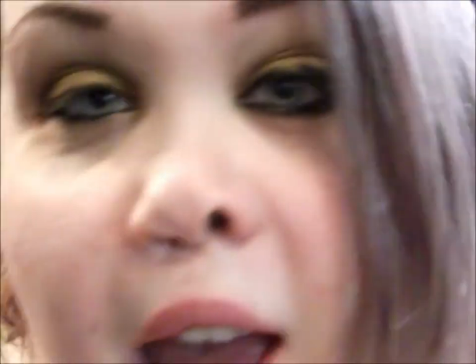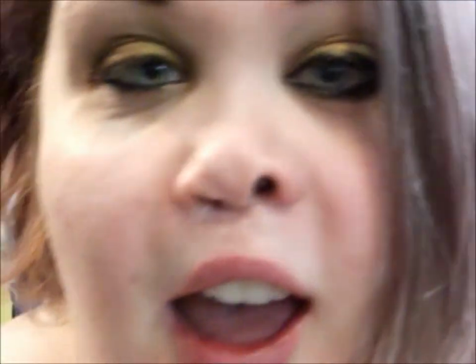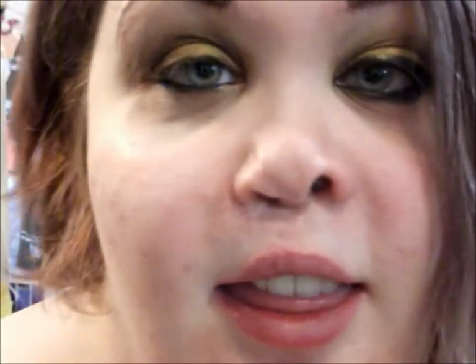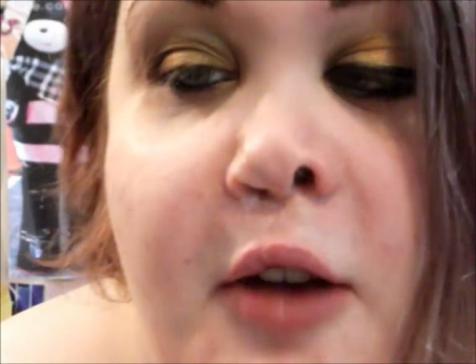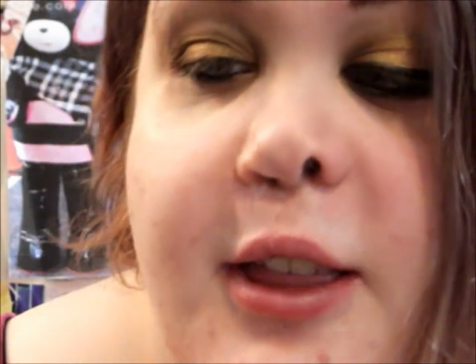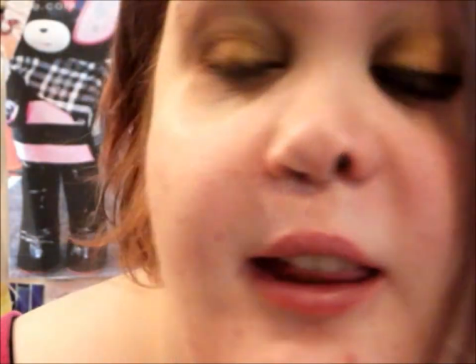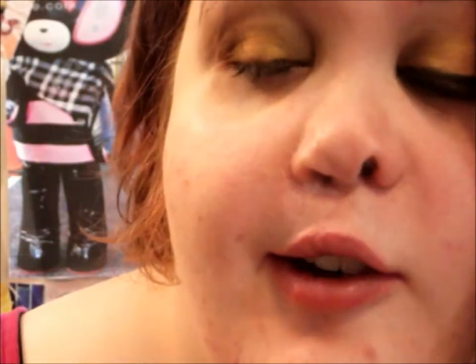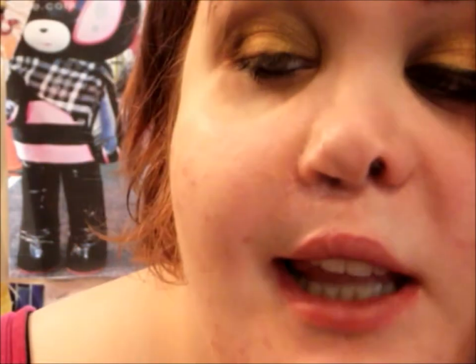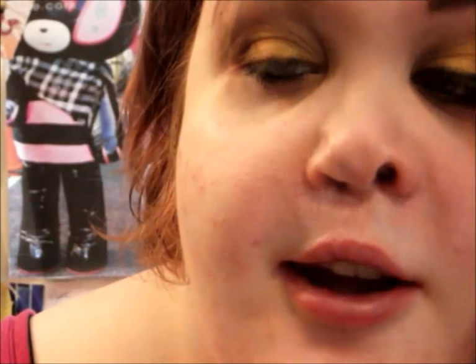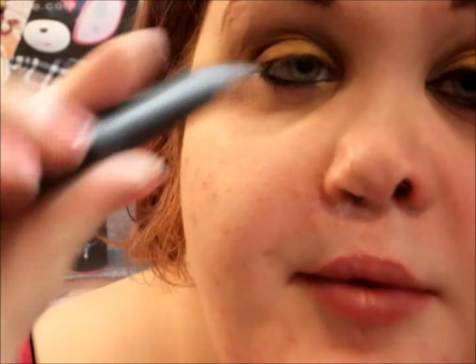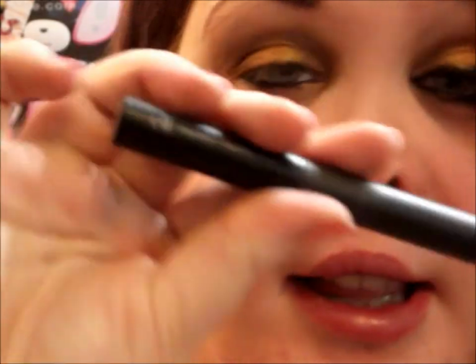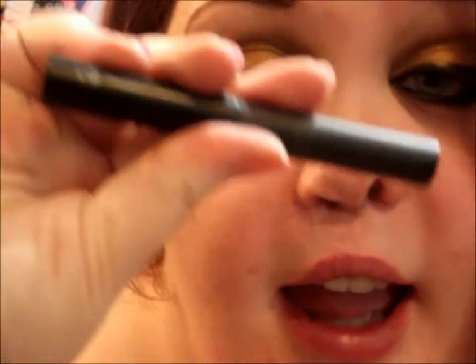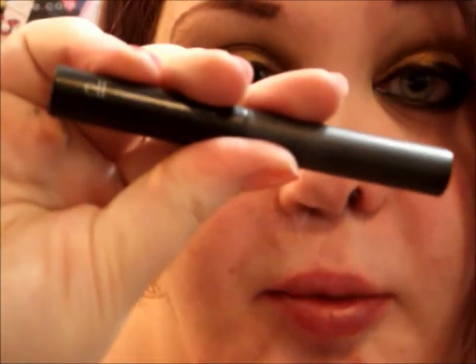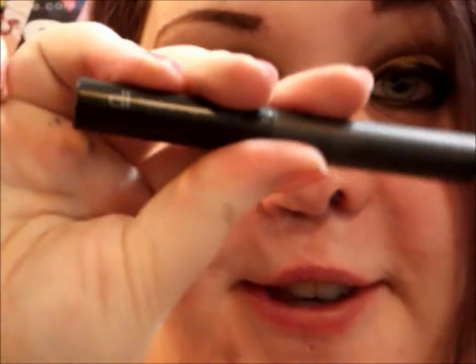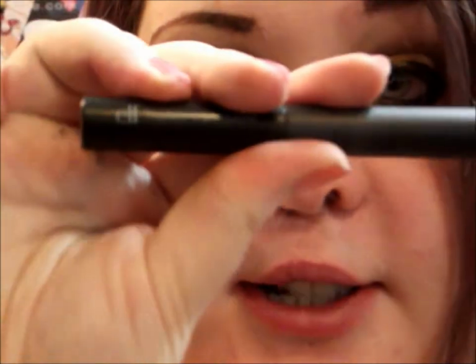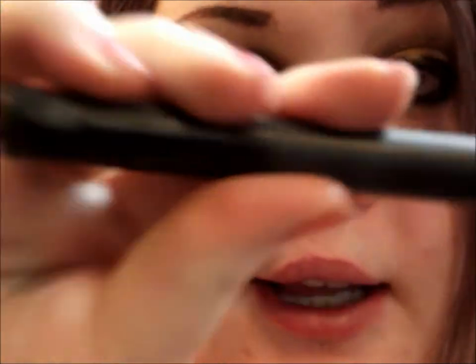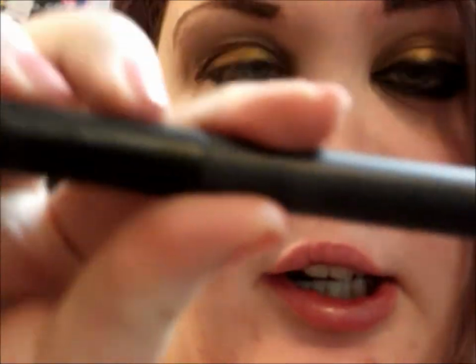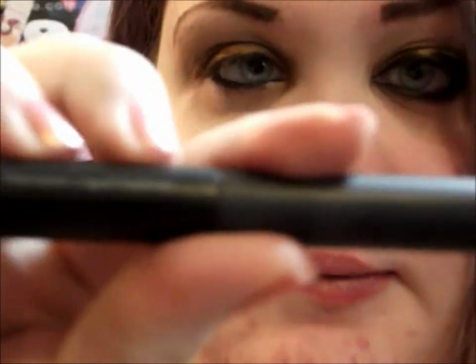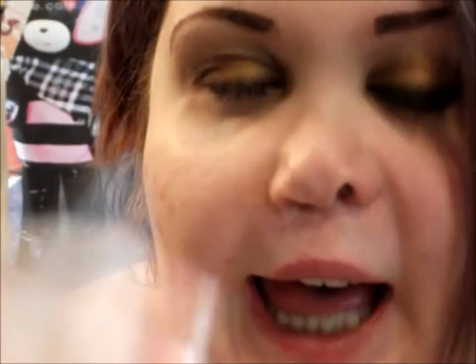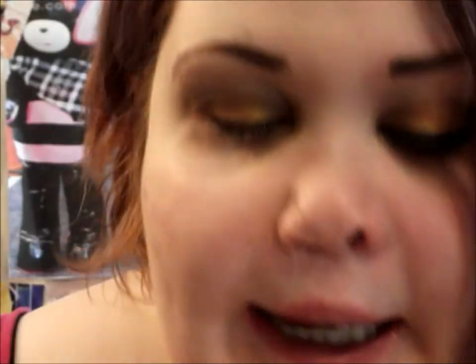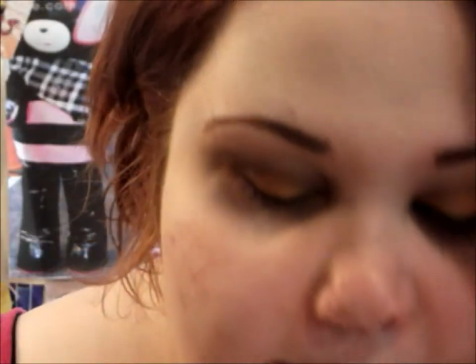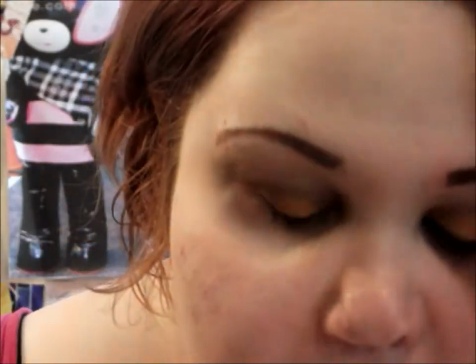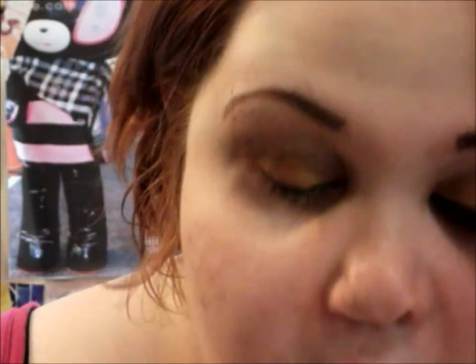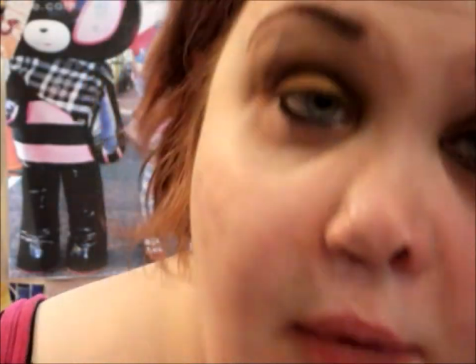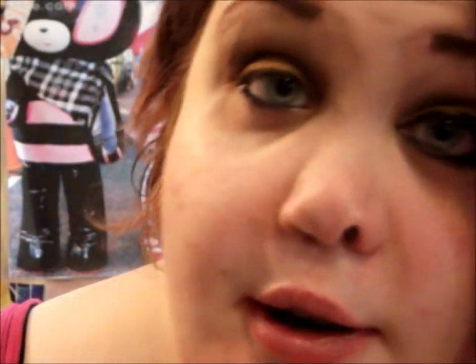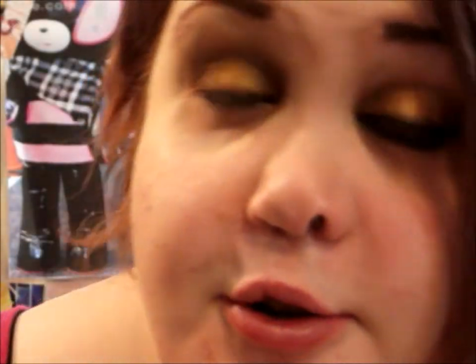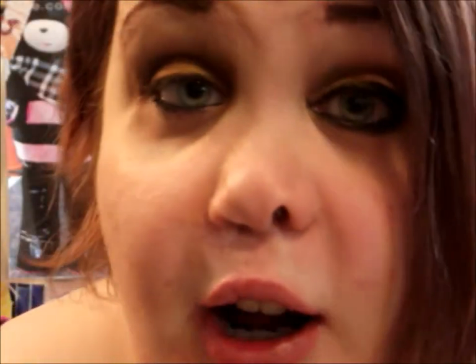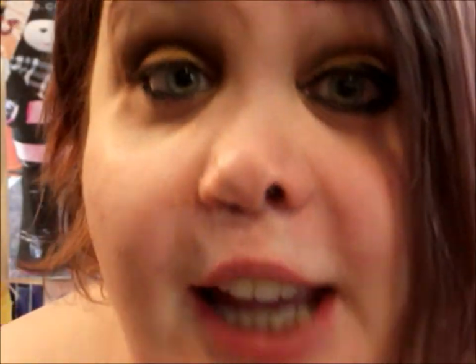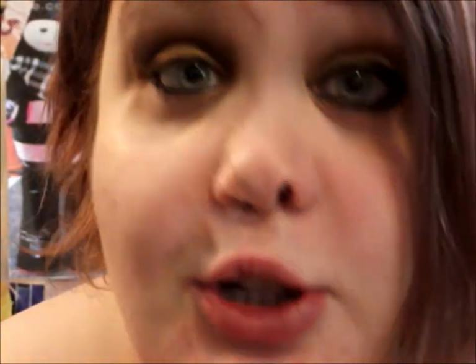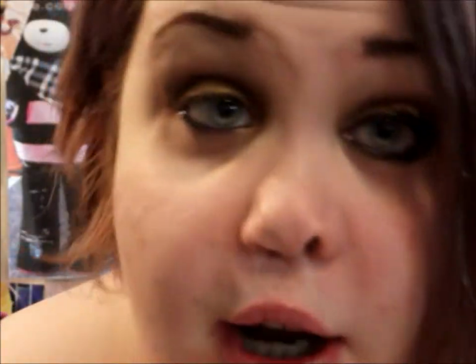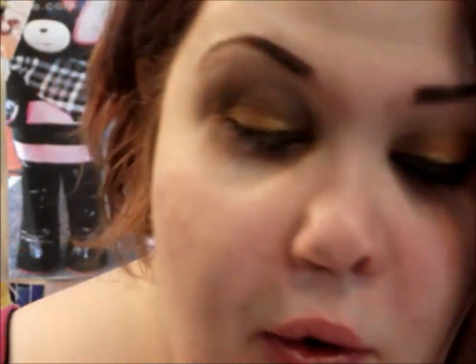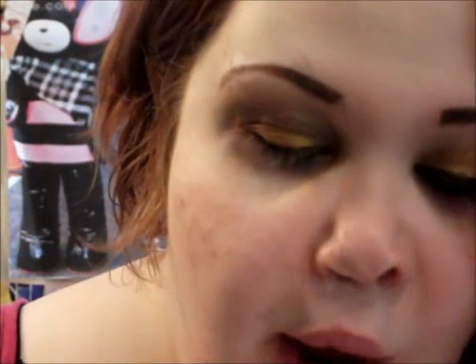Then with a liquid liner — I'm using the ELF Precision Liner in black — I'm going to draw a straight wing.